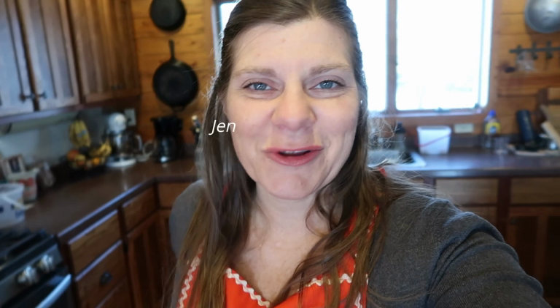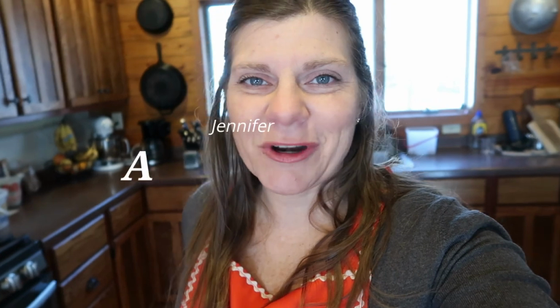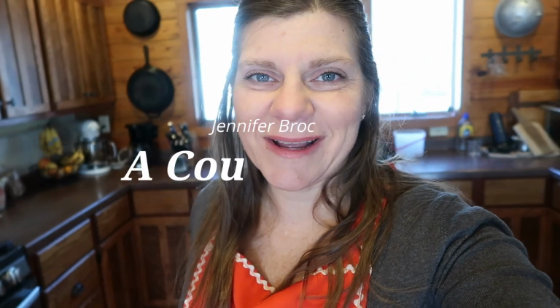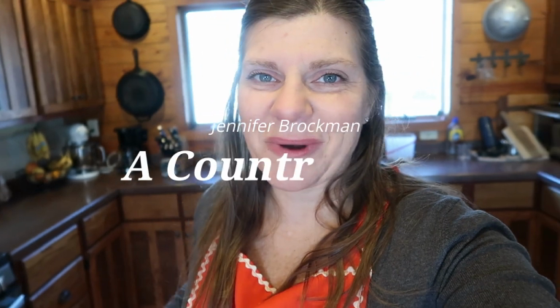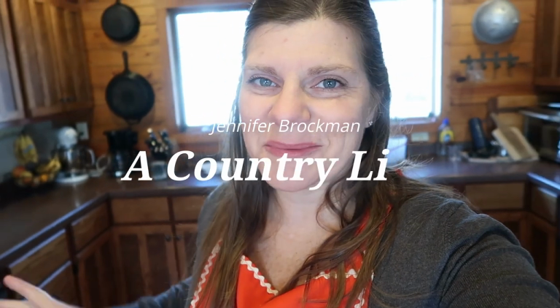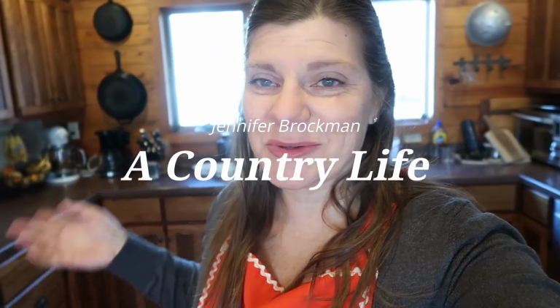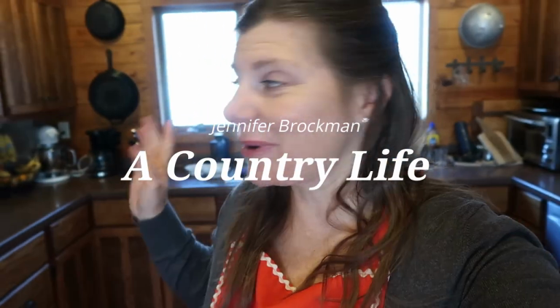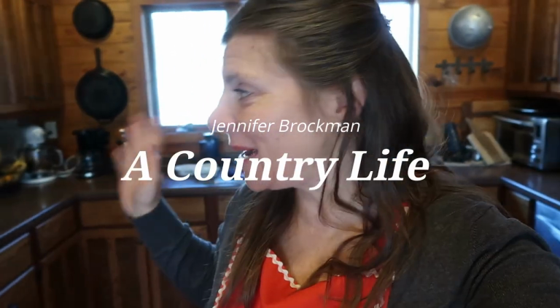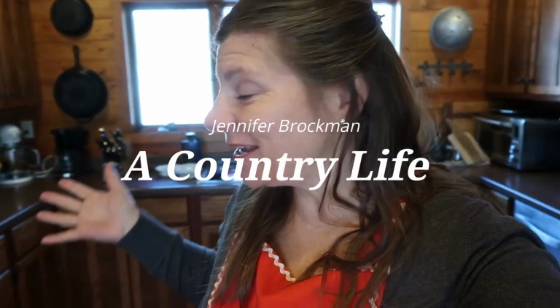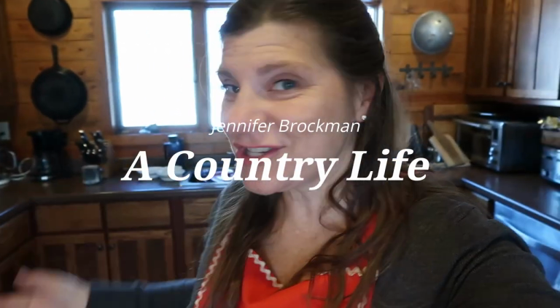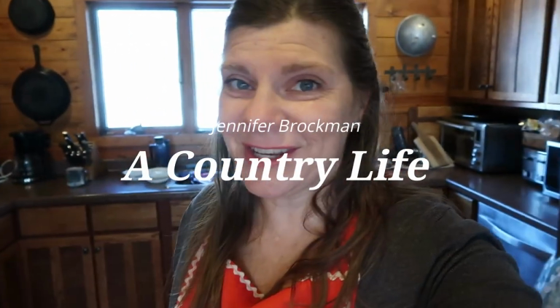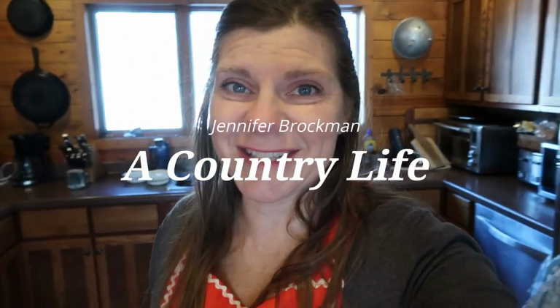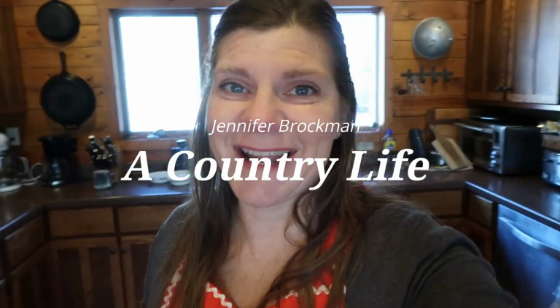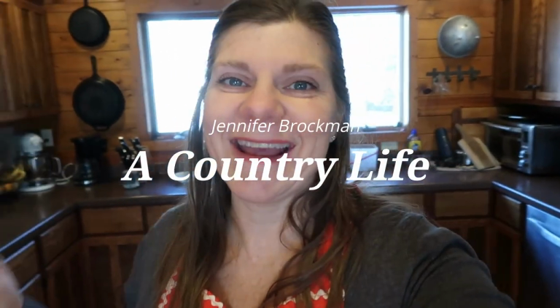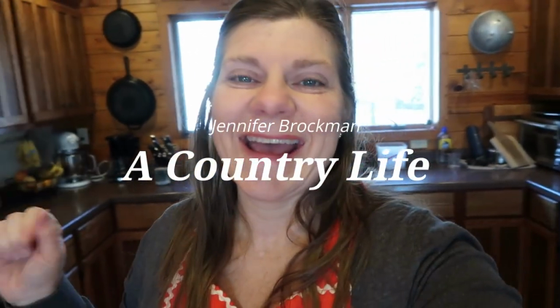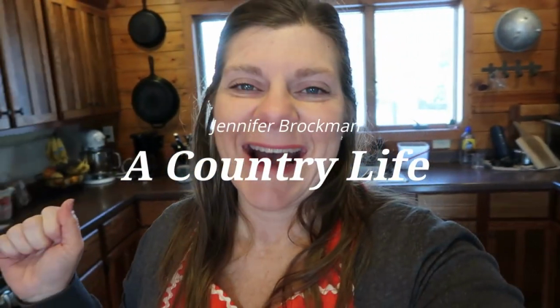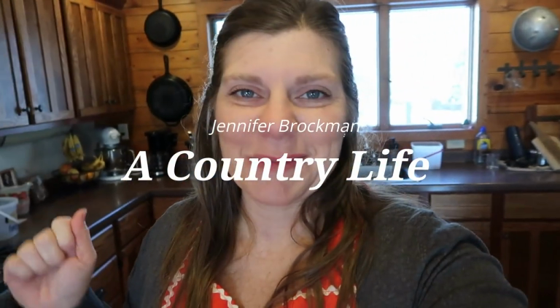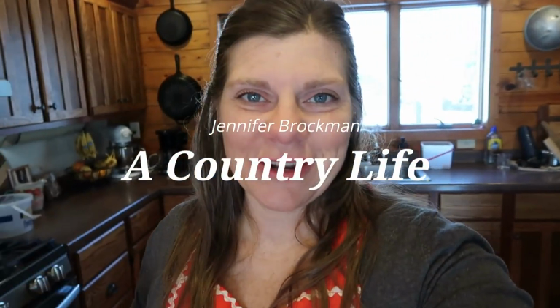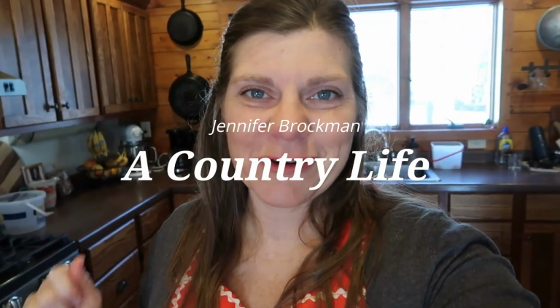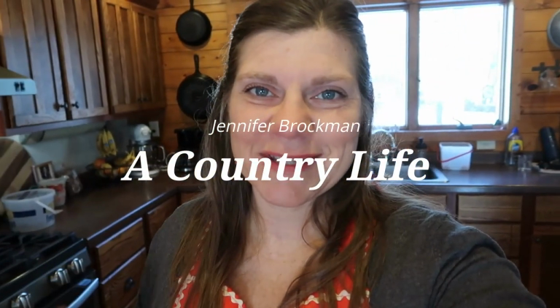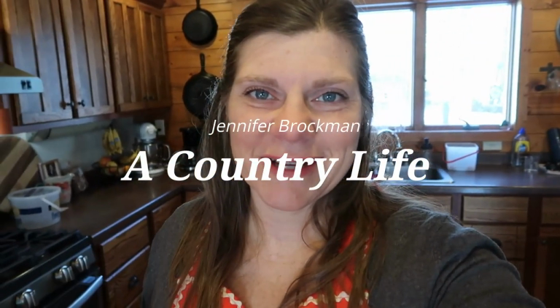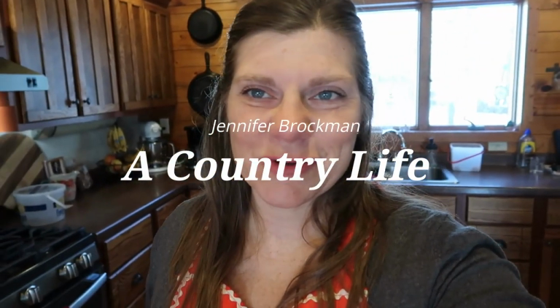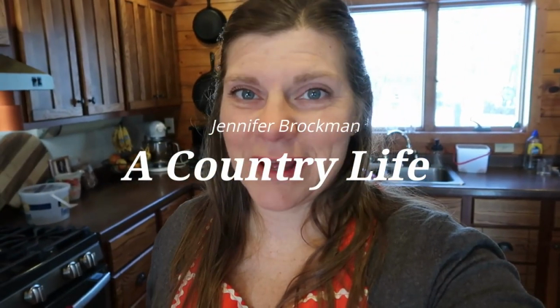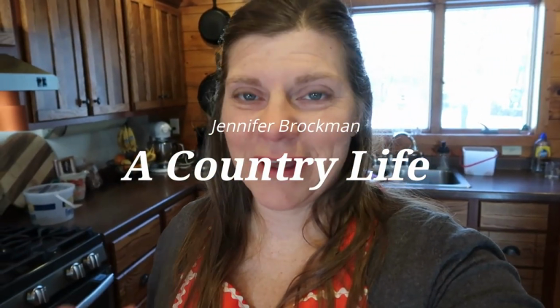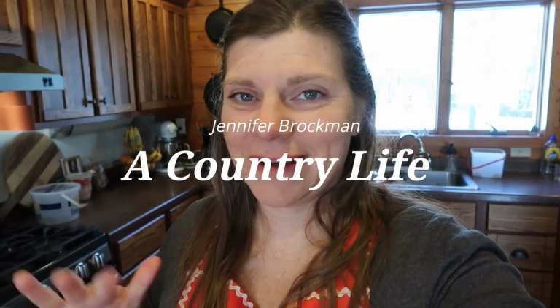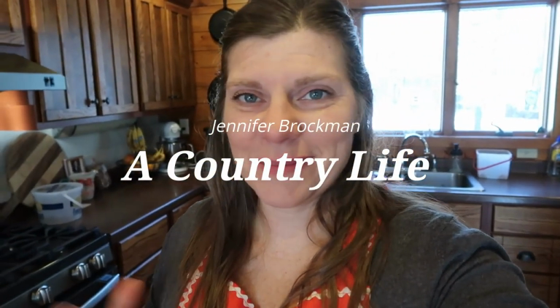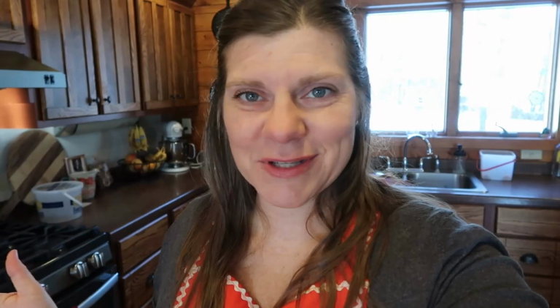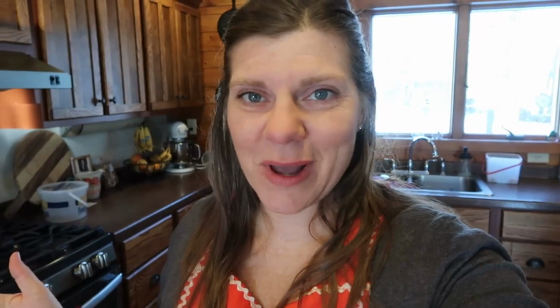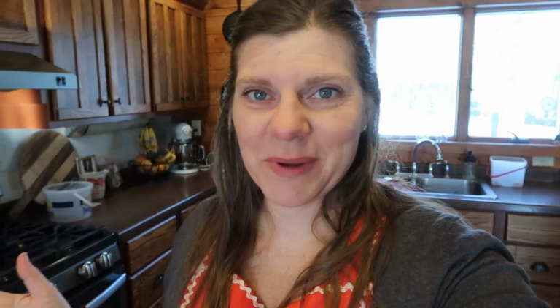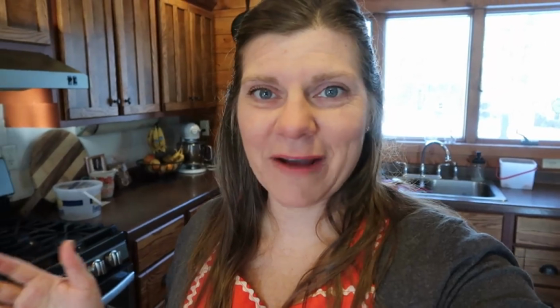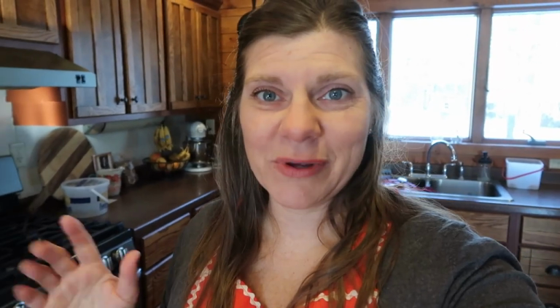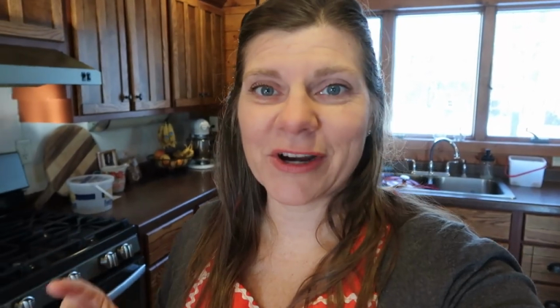Good morning! Welcome to my kitchen here today. I'm Jennifer, this is The Country Life, and I'm just so happy to have you here.